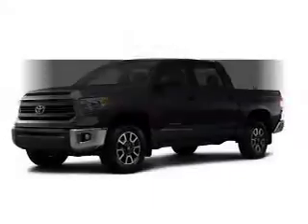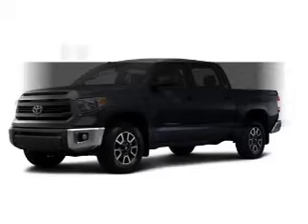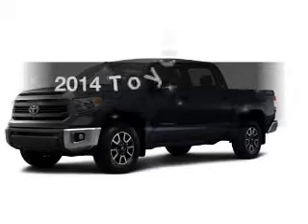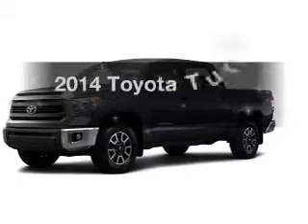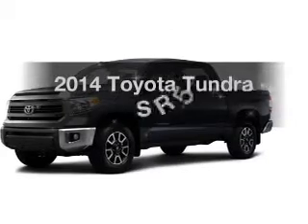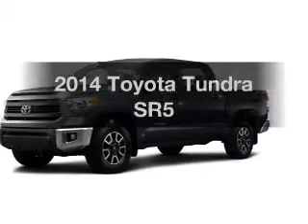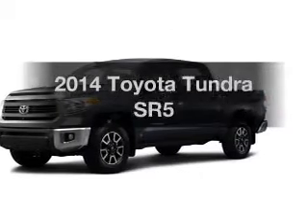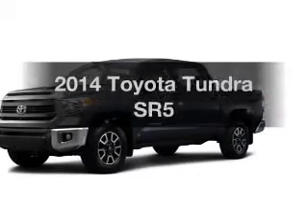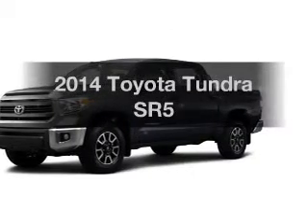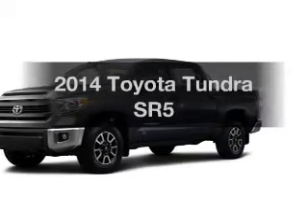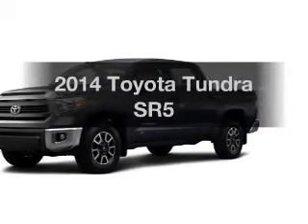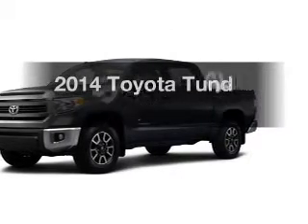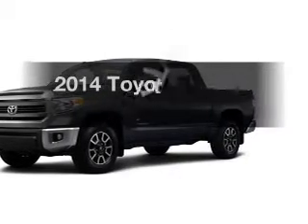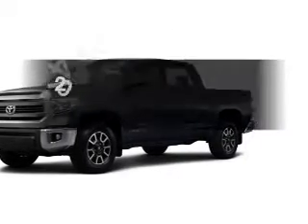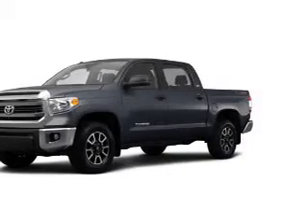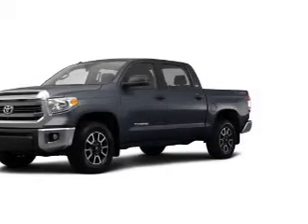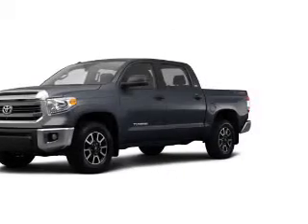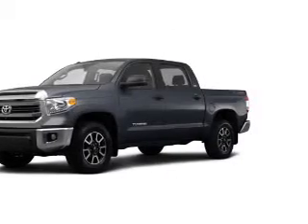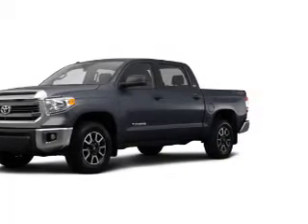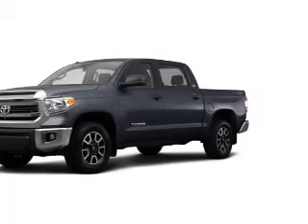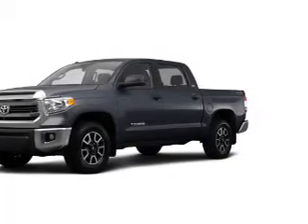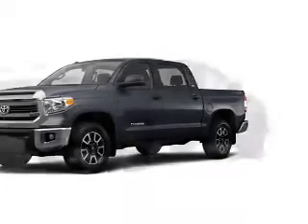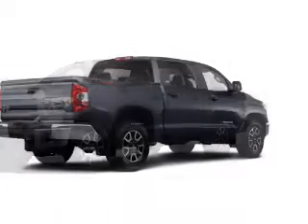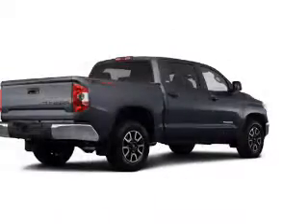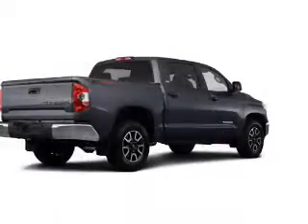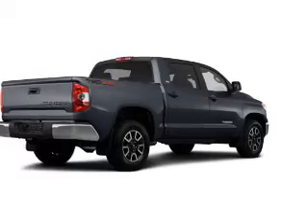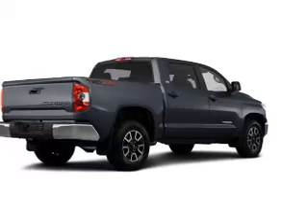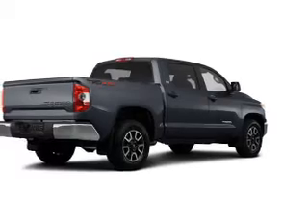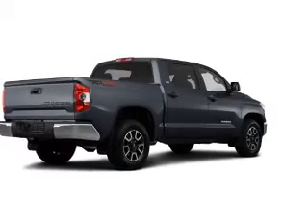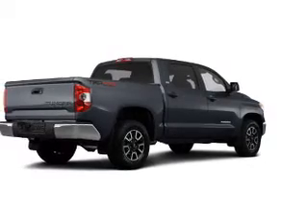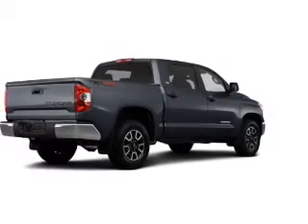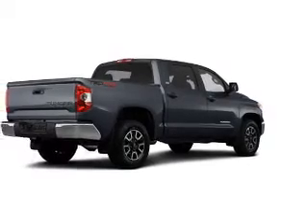Imagine yourself in this 2014 Toyota Tundra. Everything you need under one roof with this great vehicle.